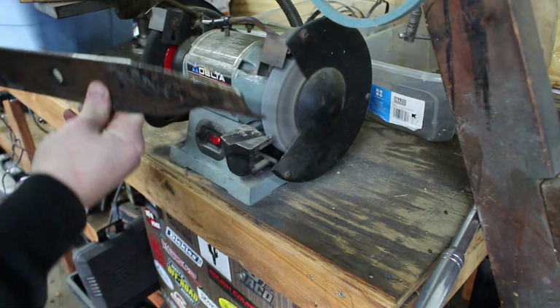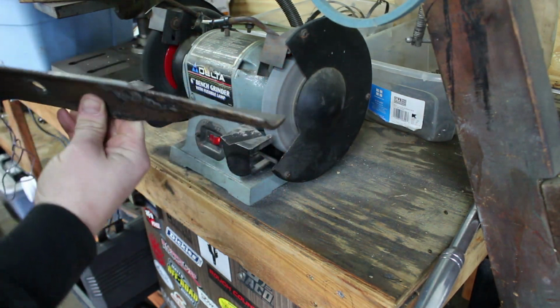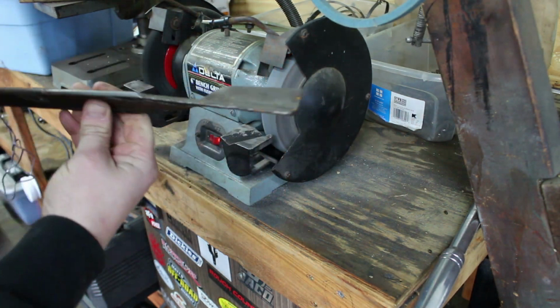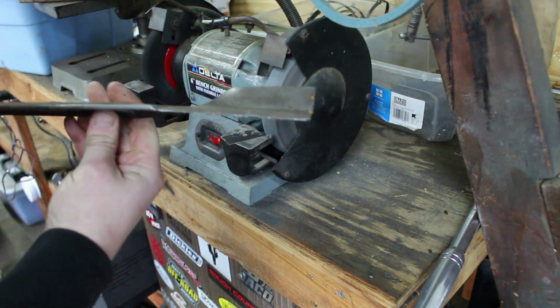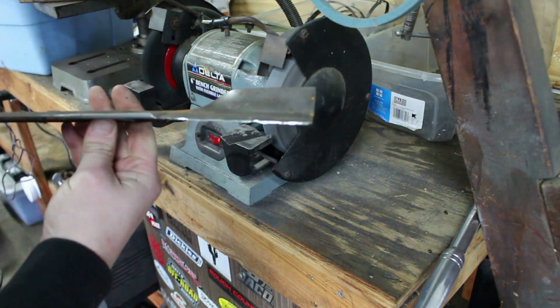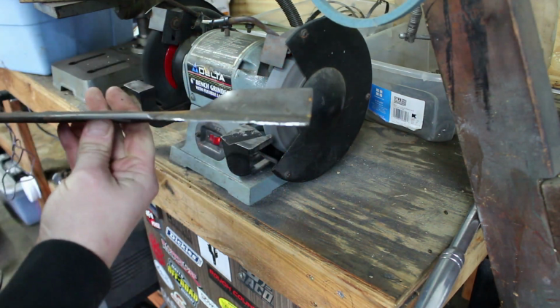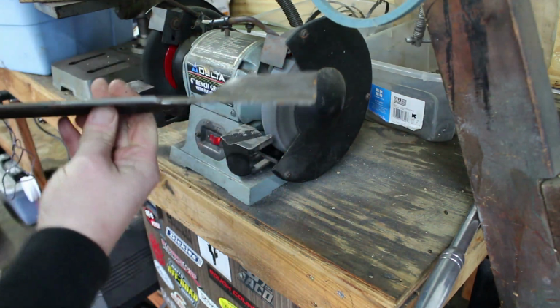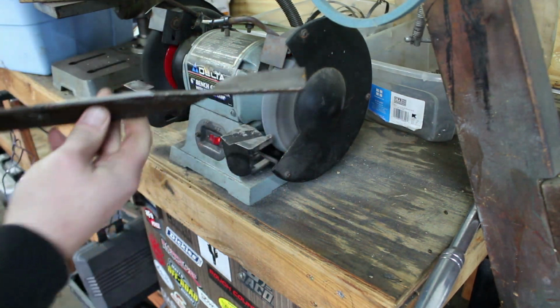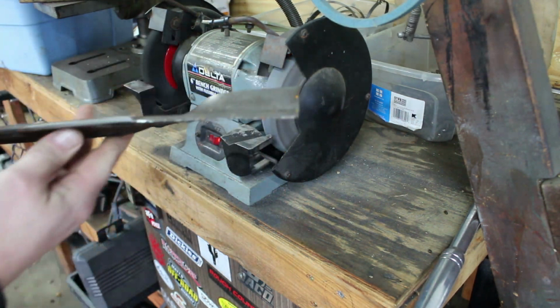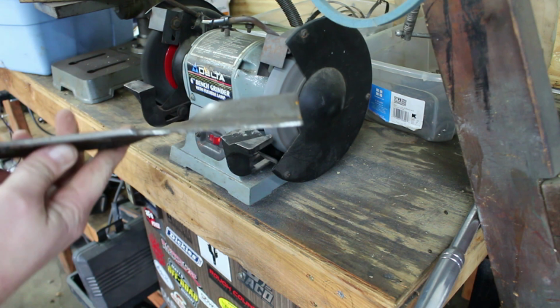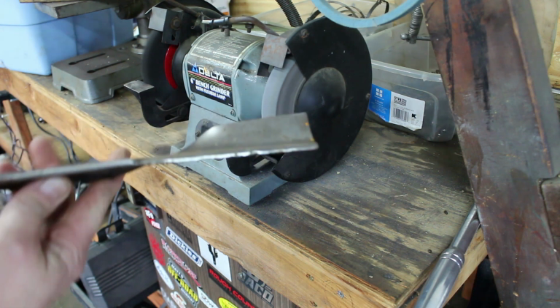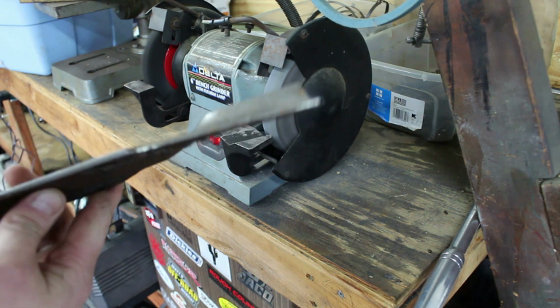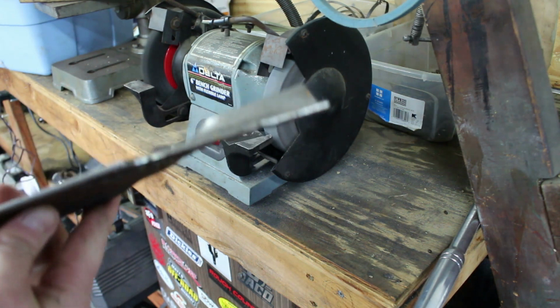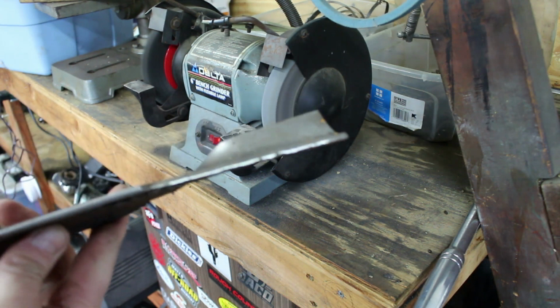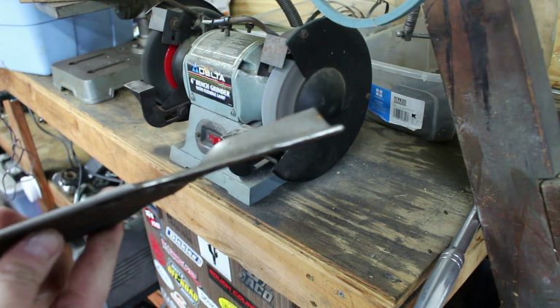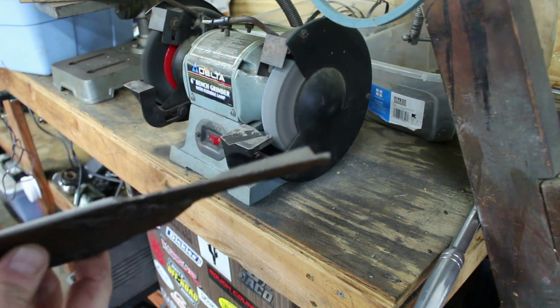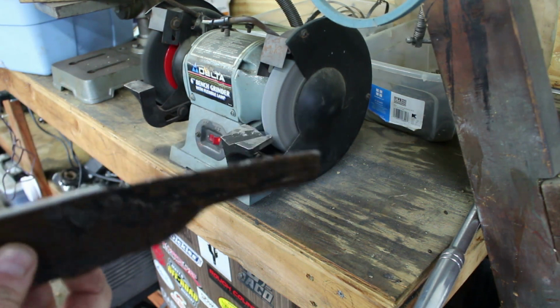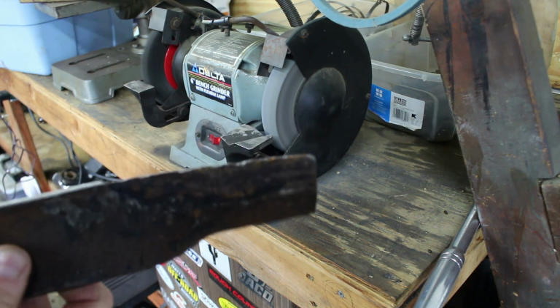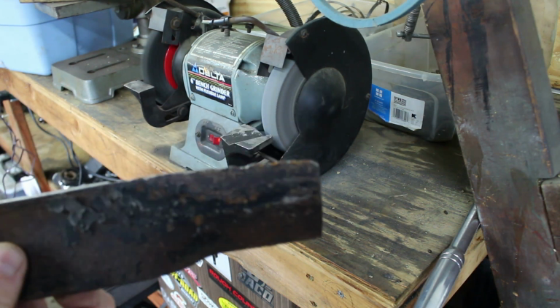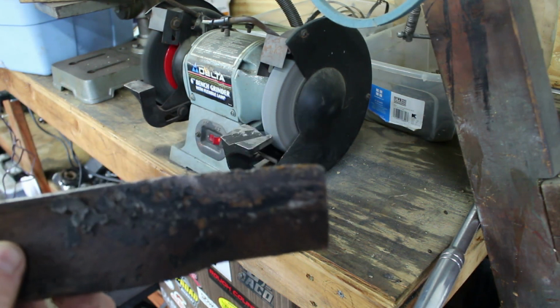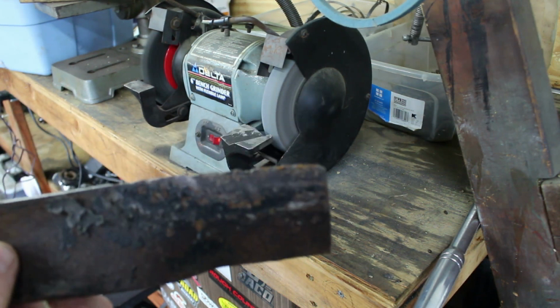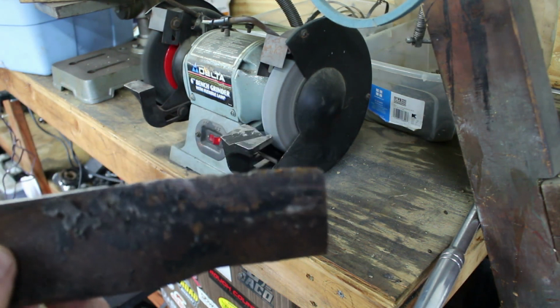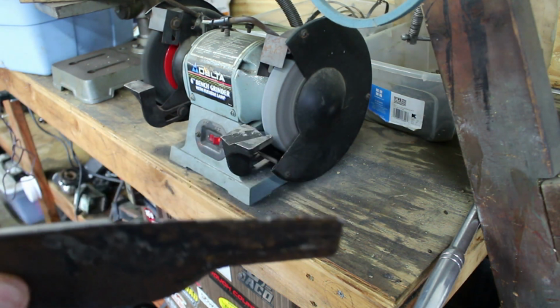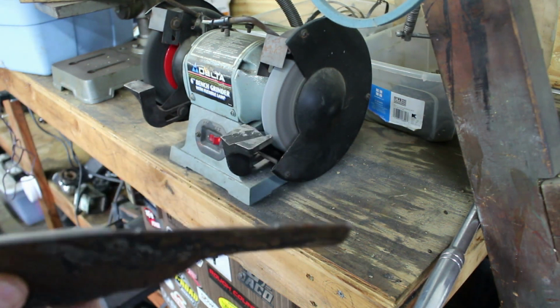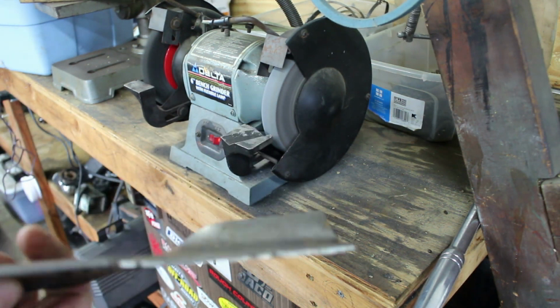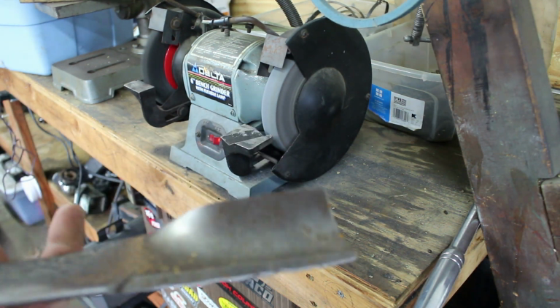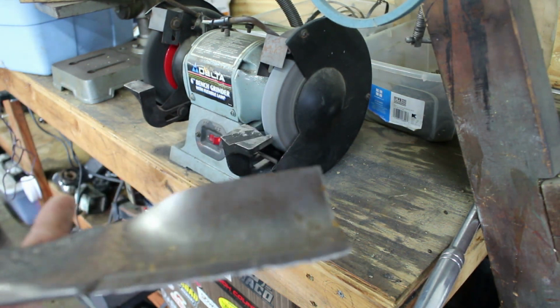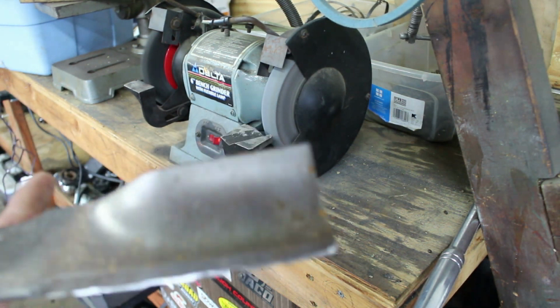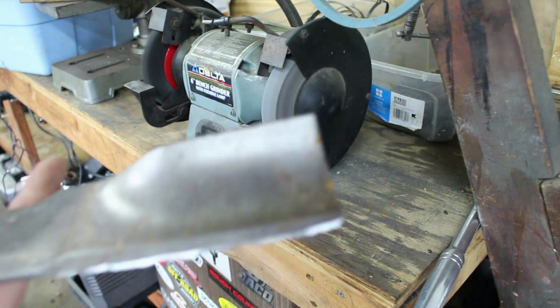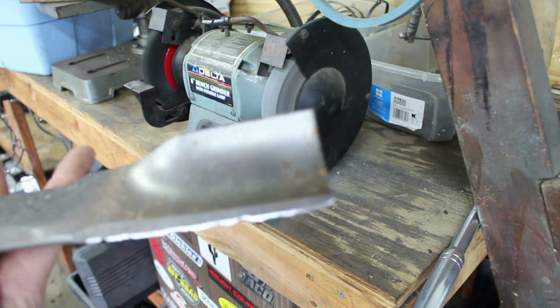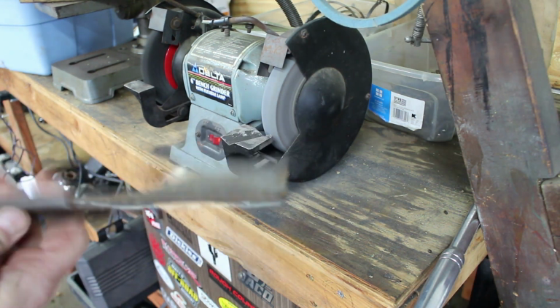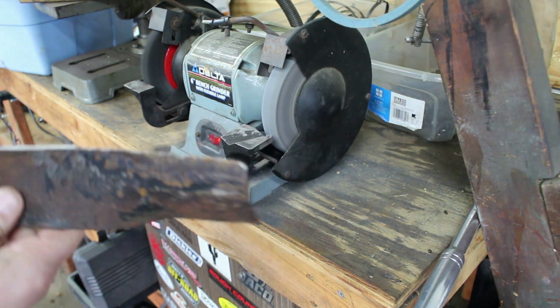Now these blades are pretty bad — as you can see, they're really nicked up. So we're going to get them the best we can.